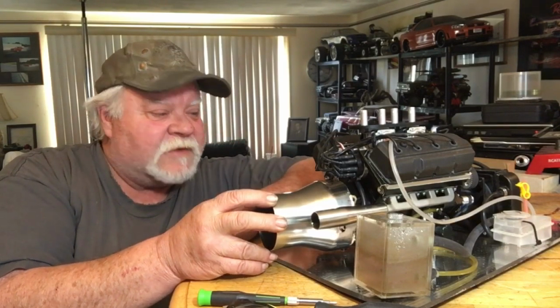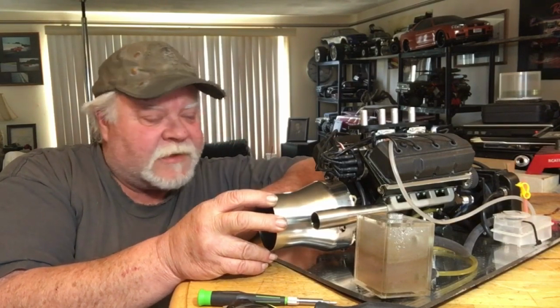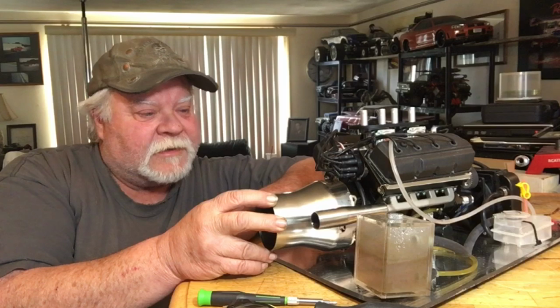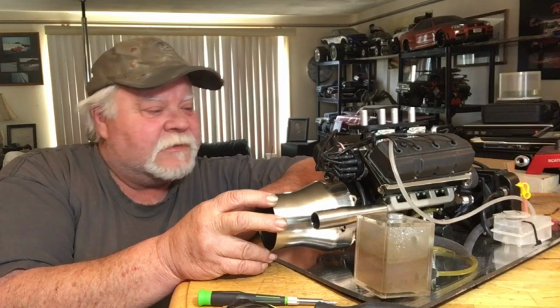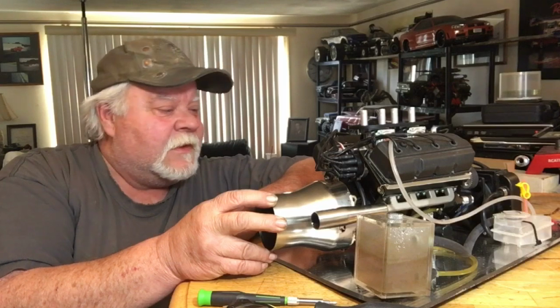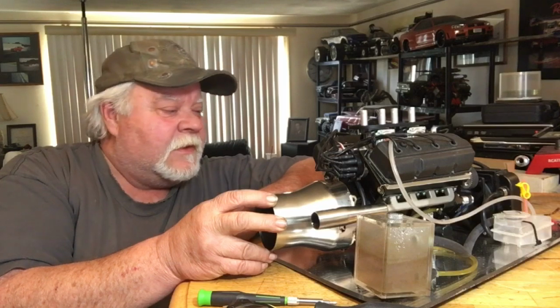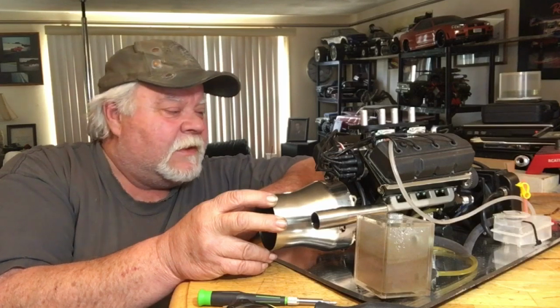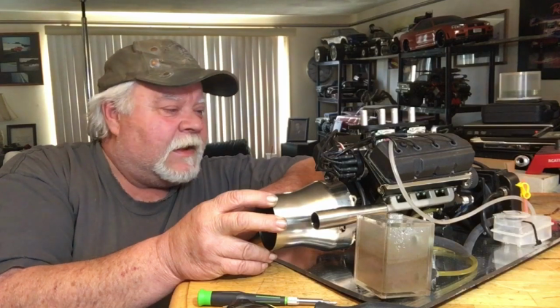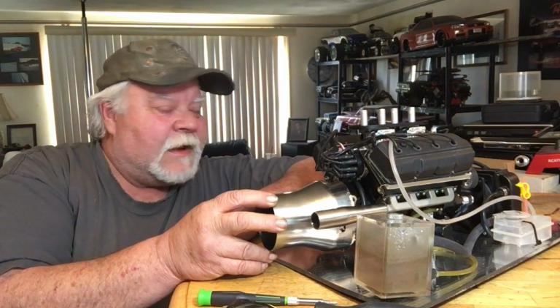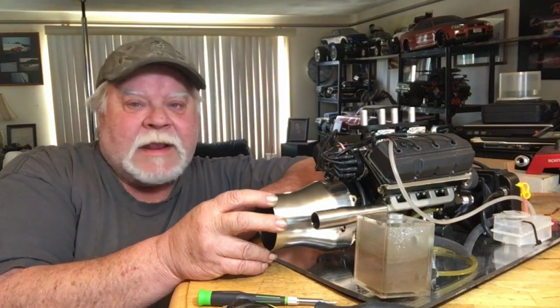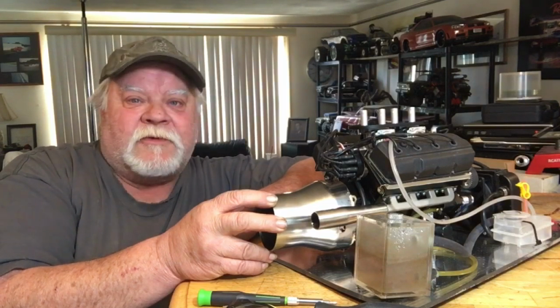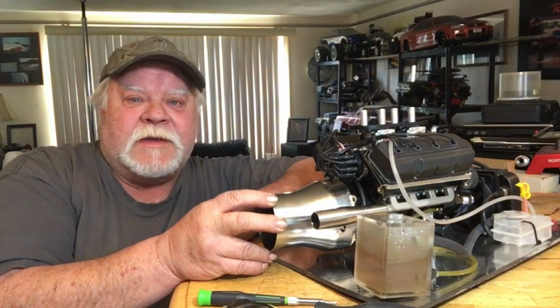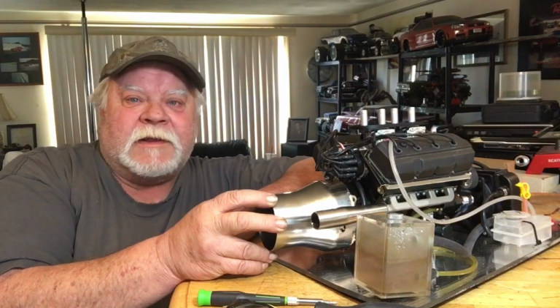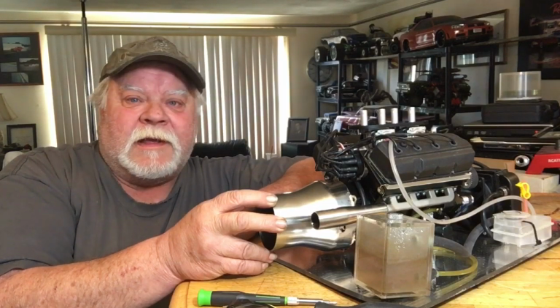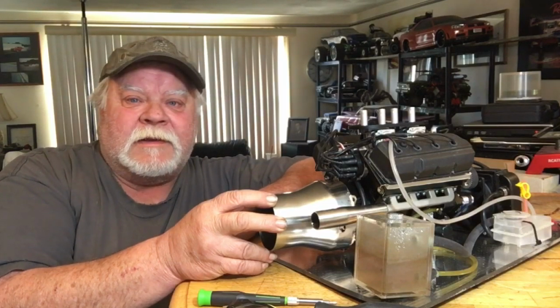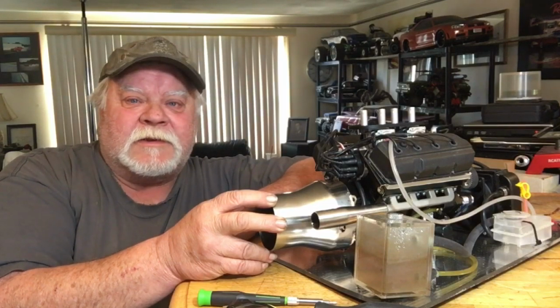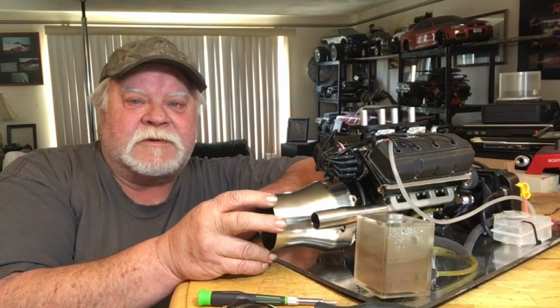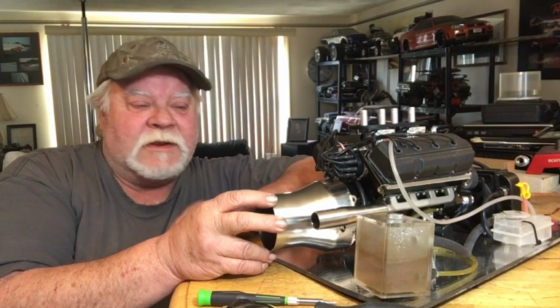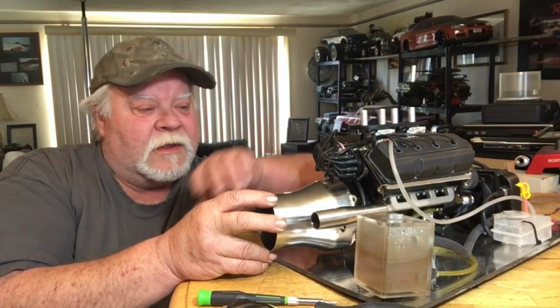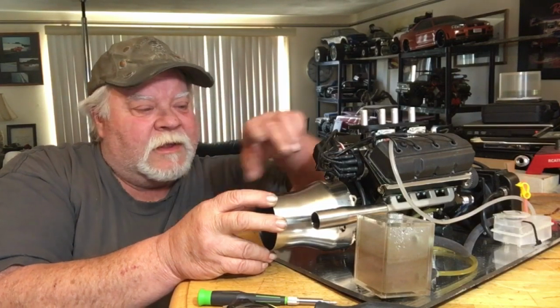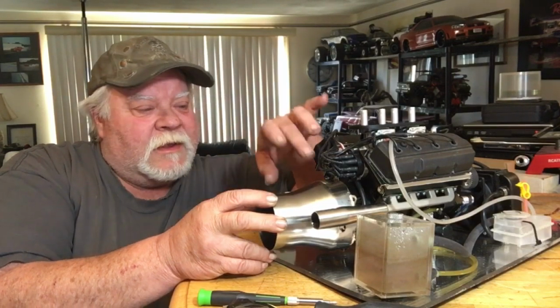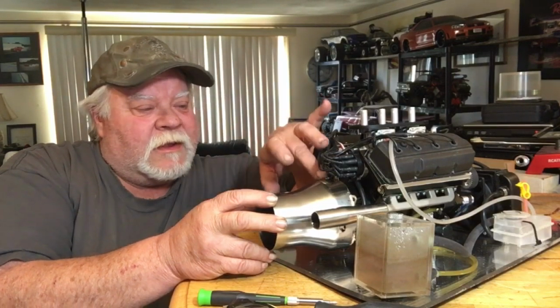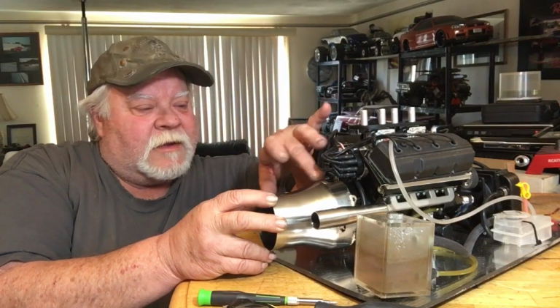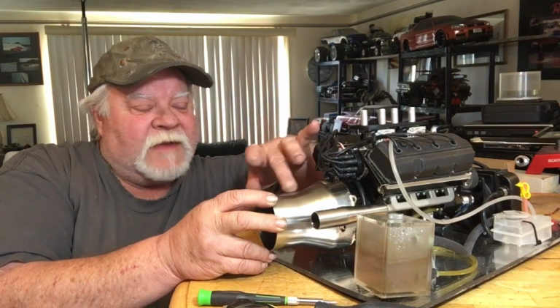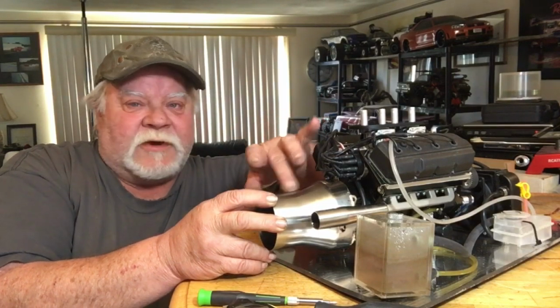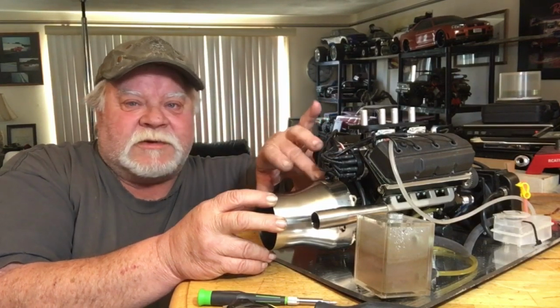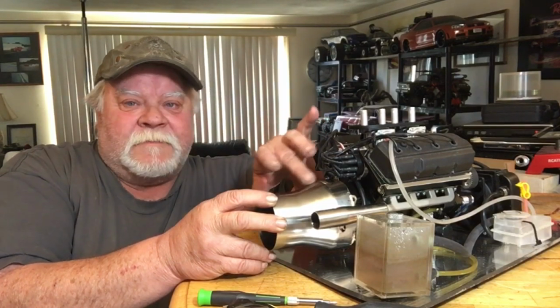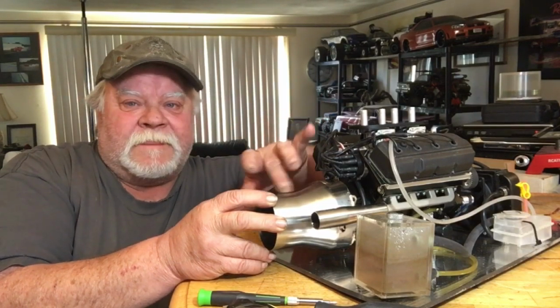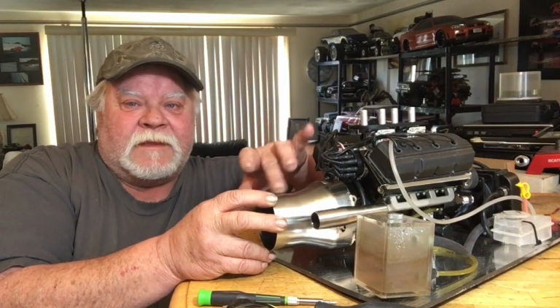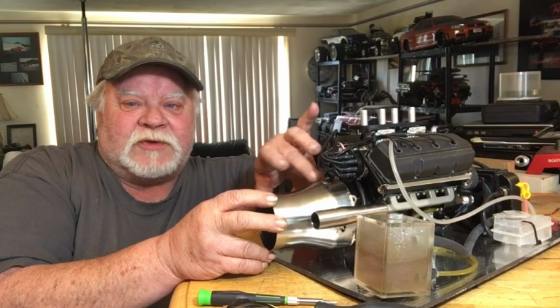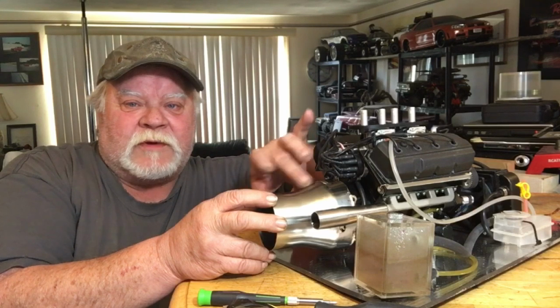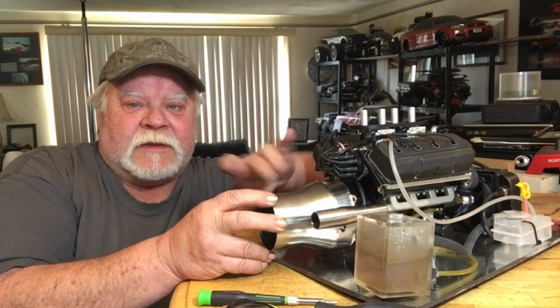So hang out with me today and I'll show you my version of a torque flight.